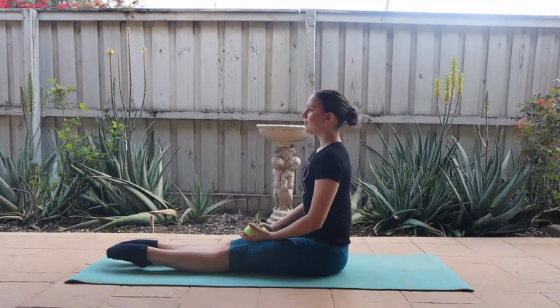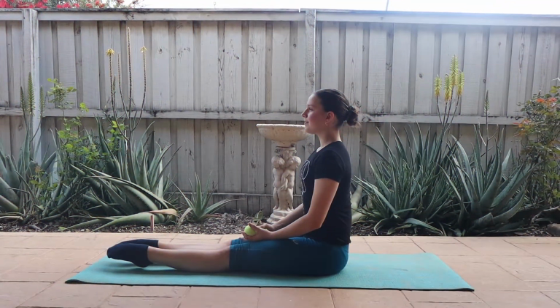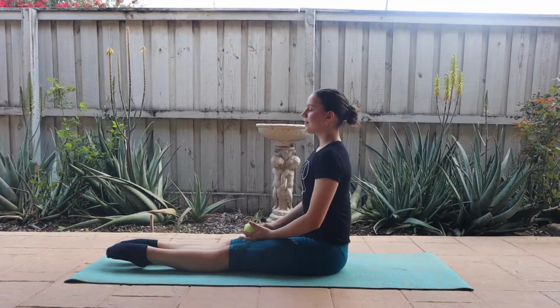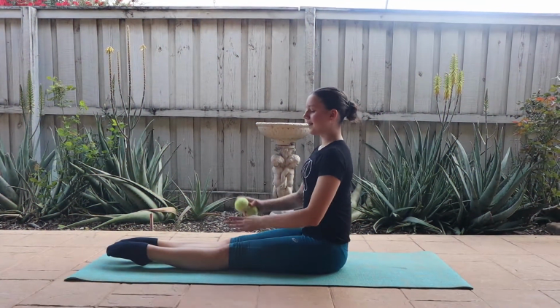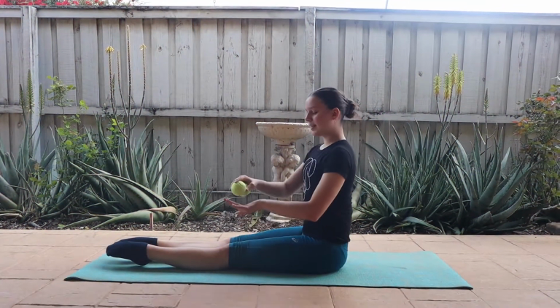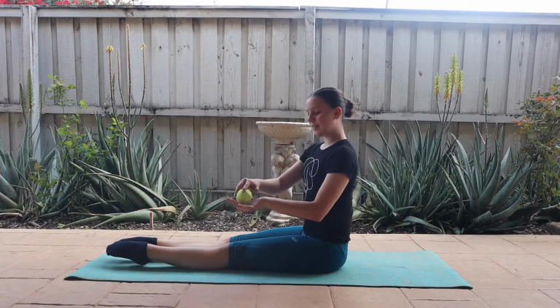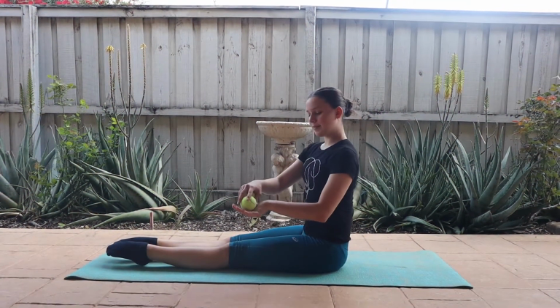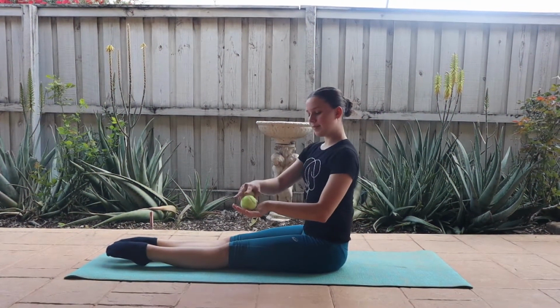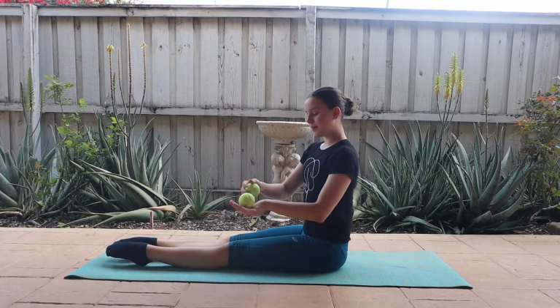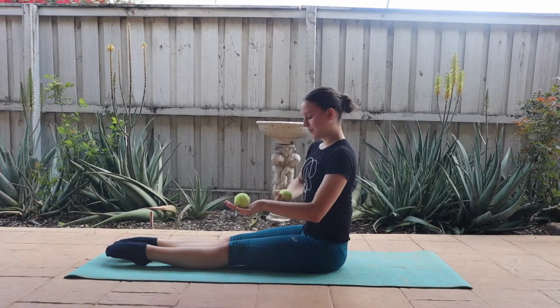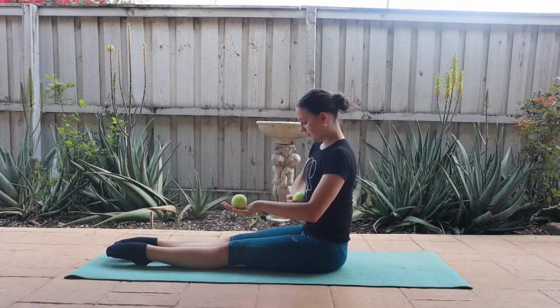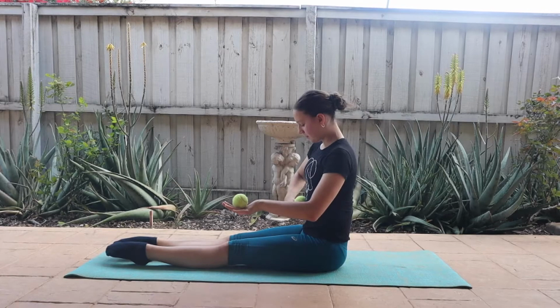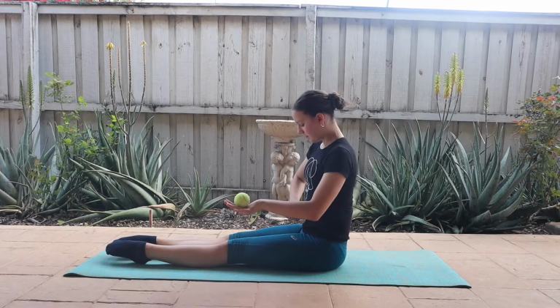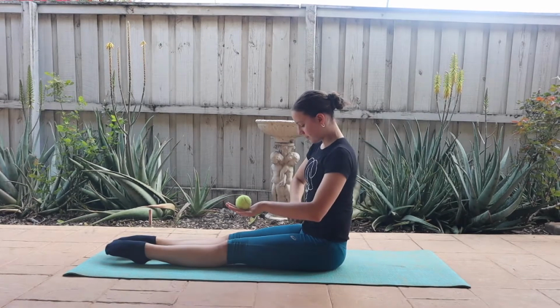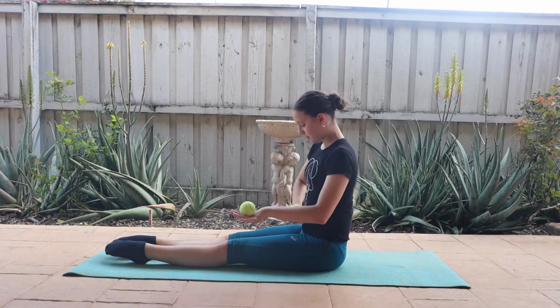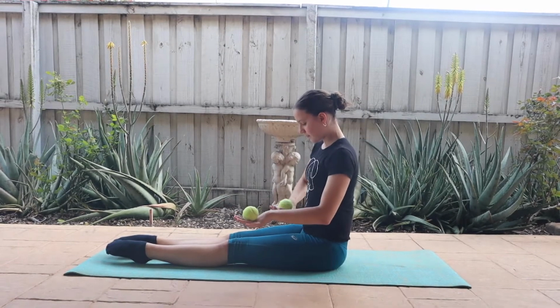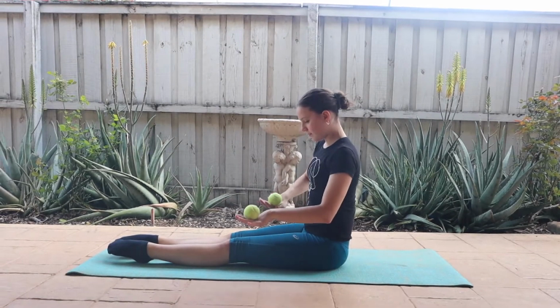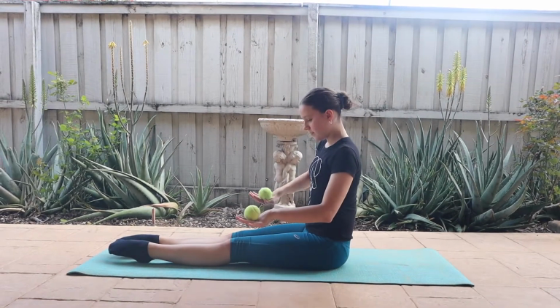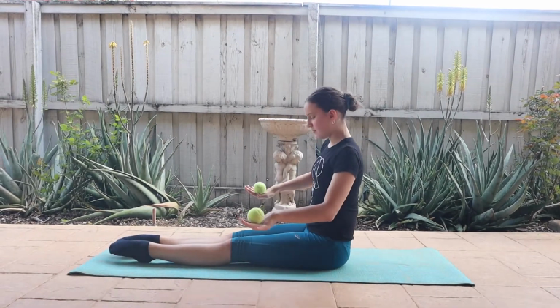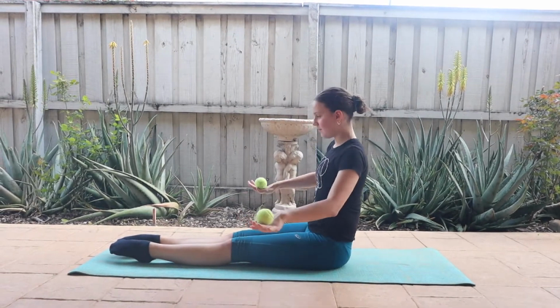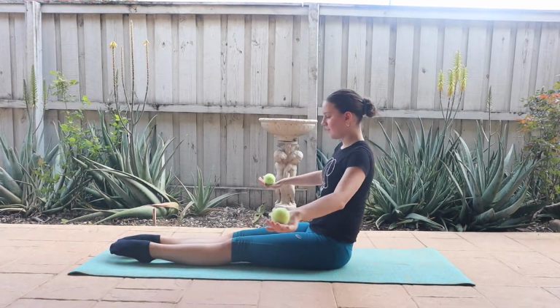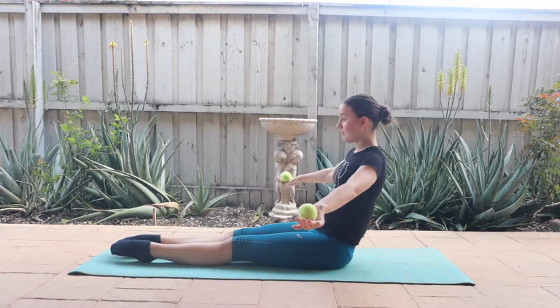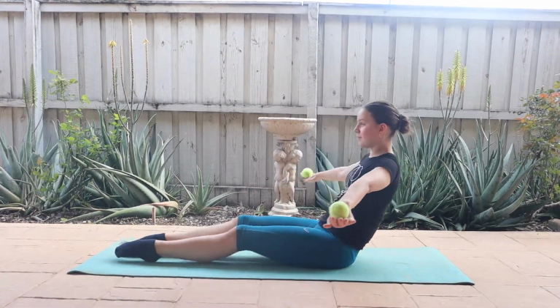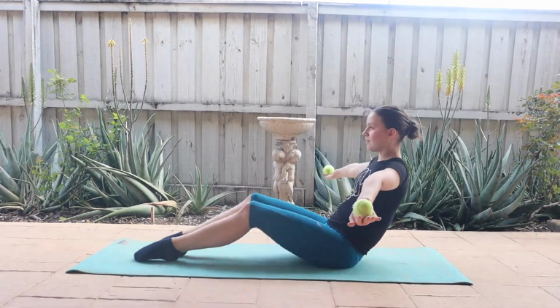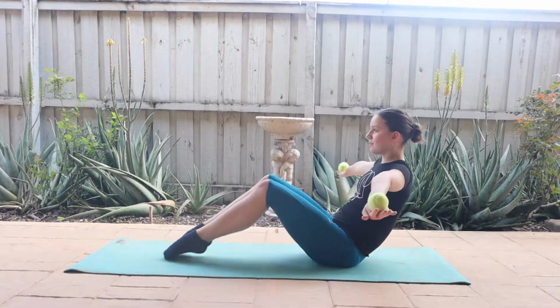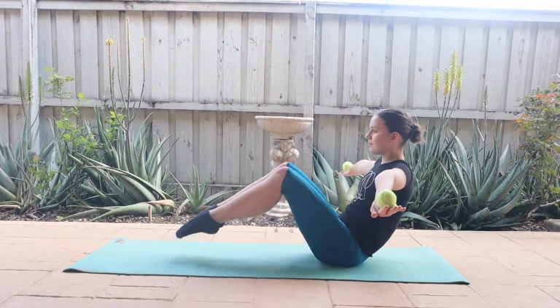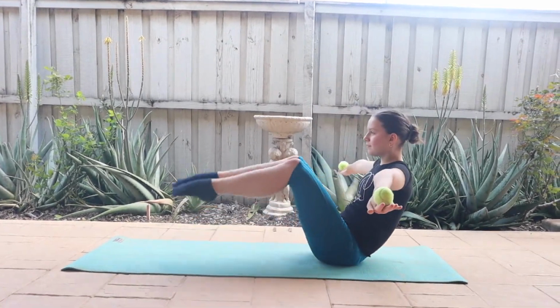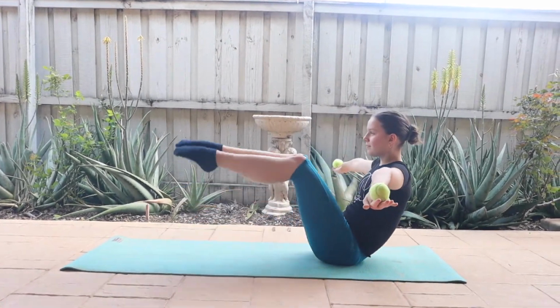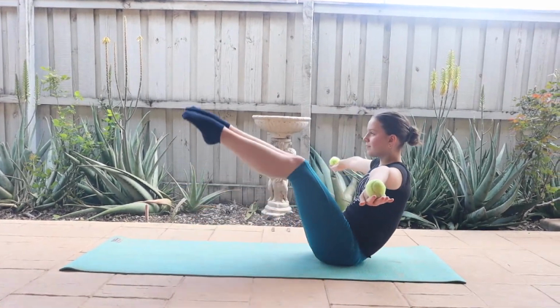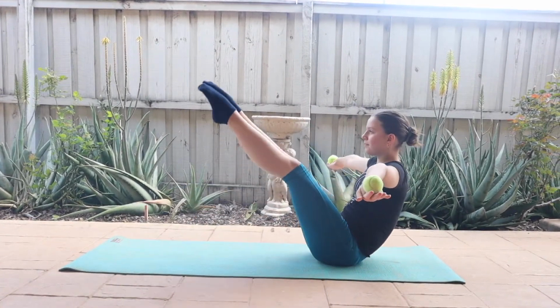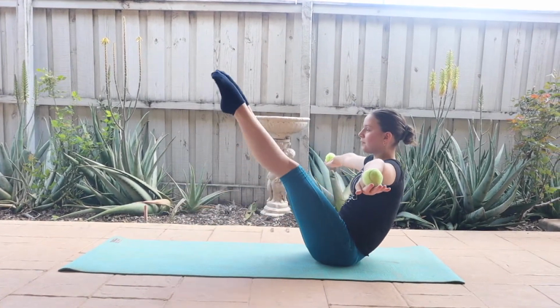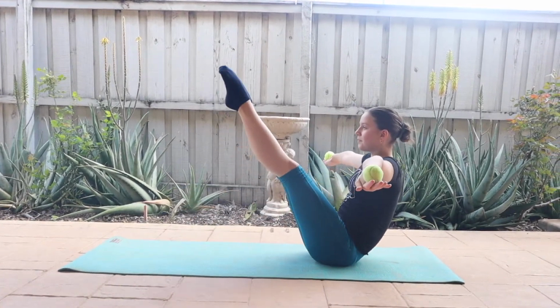Next, placing the balls on the backs of your hands, outstretch your arms and lift your legs up into a v-sit position to hold.